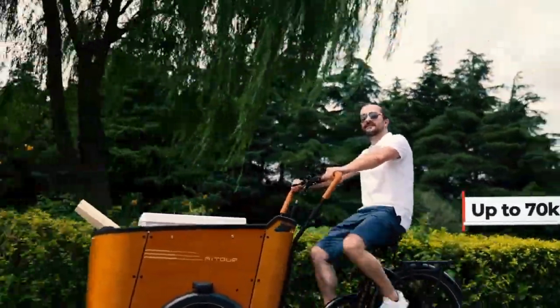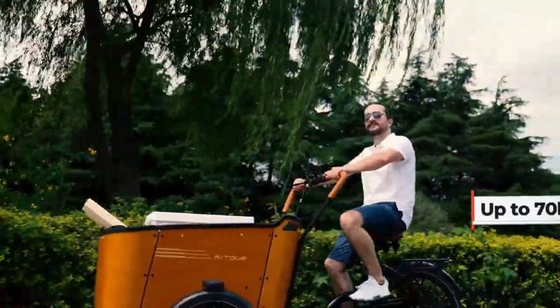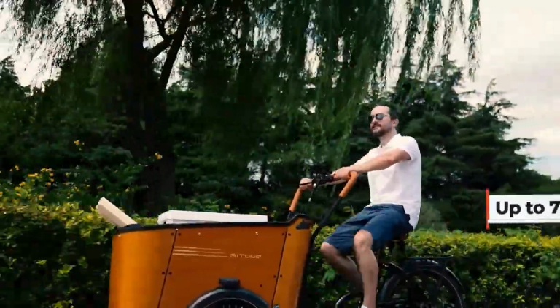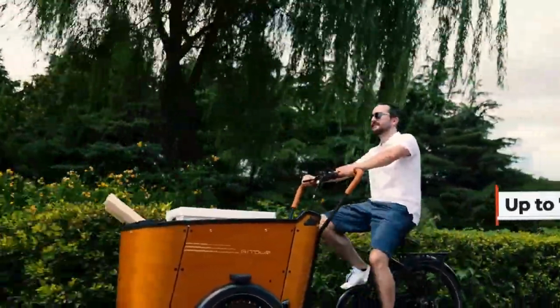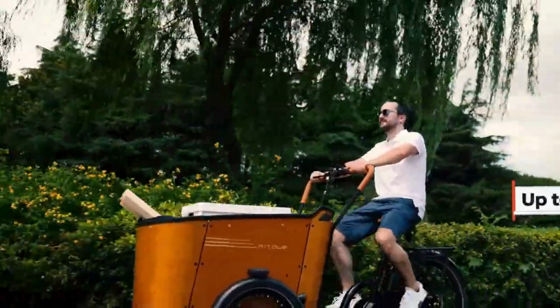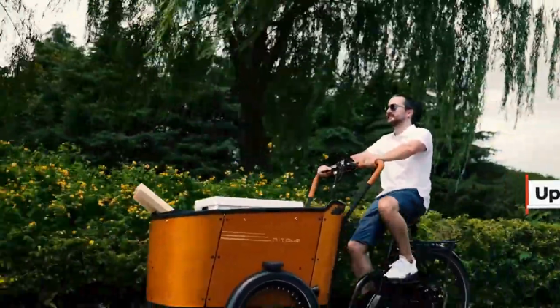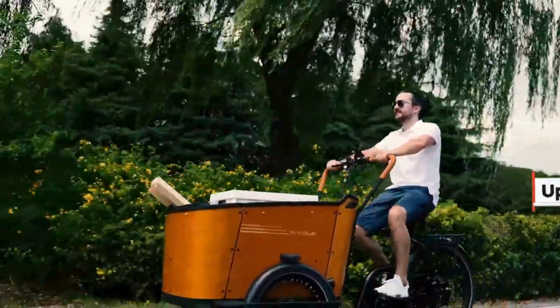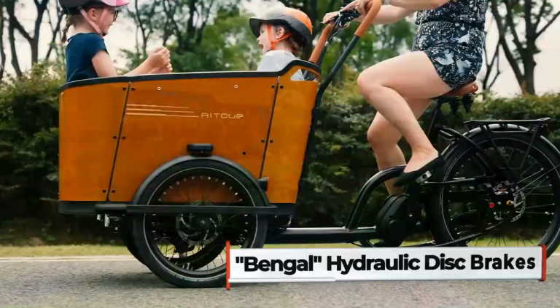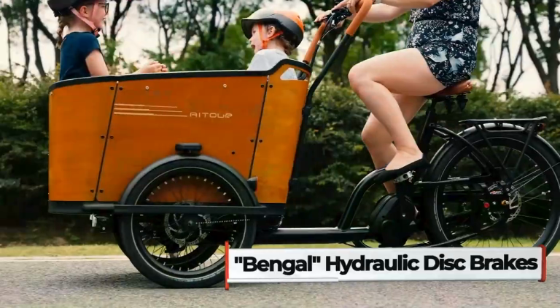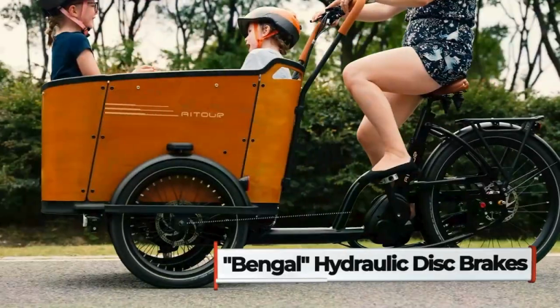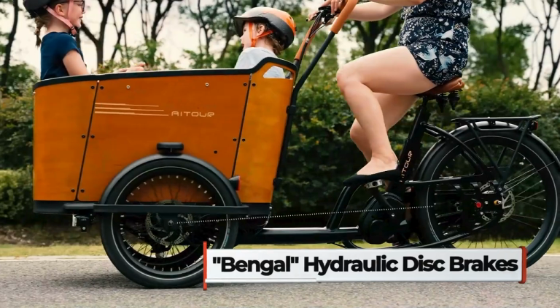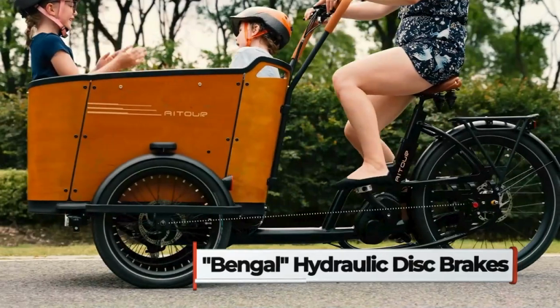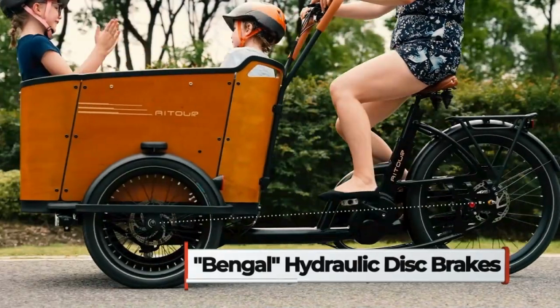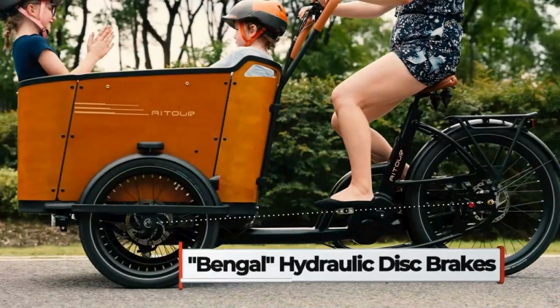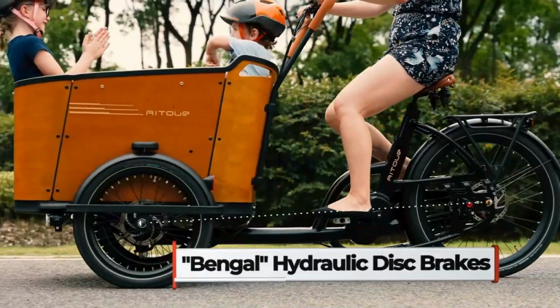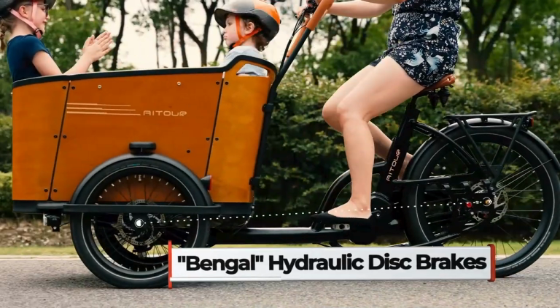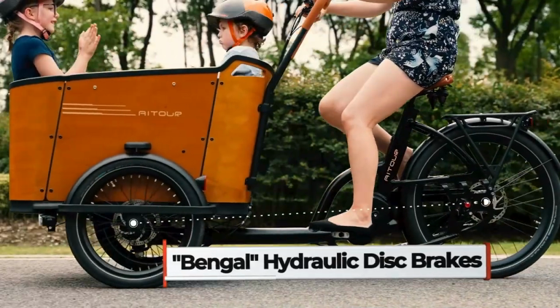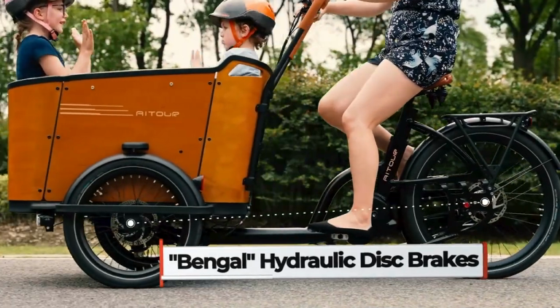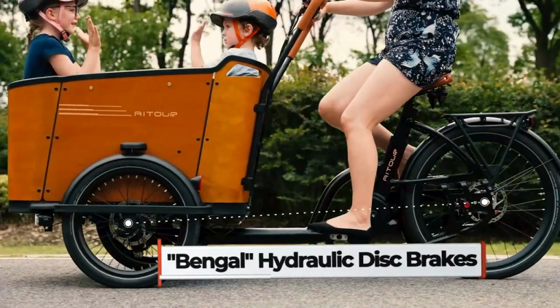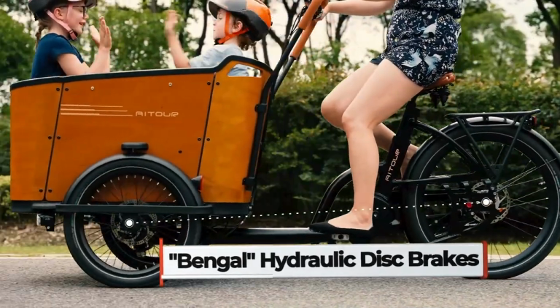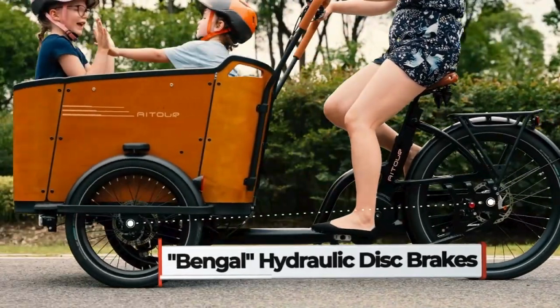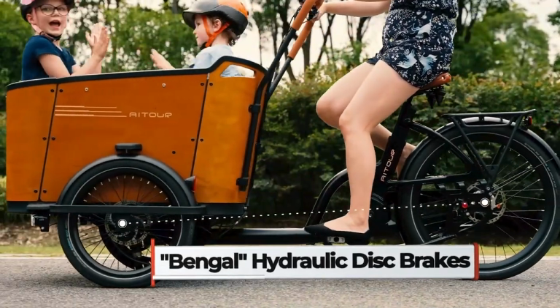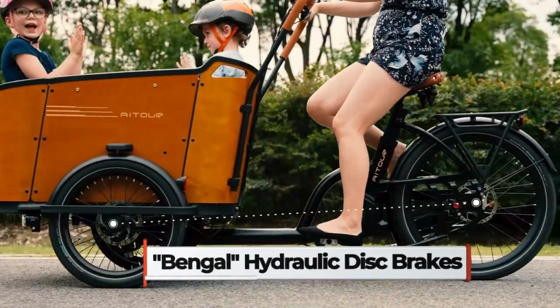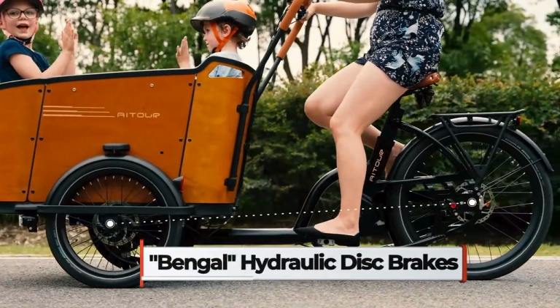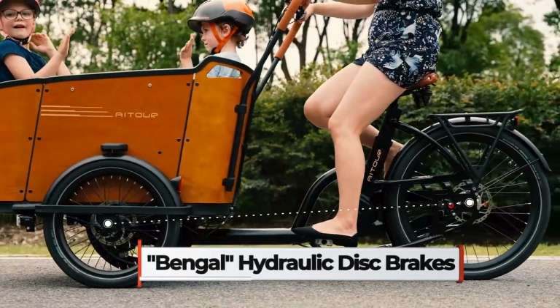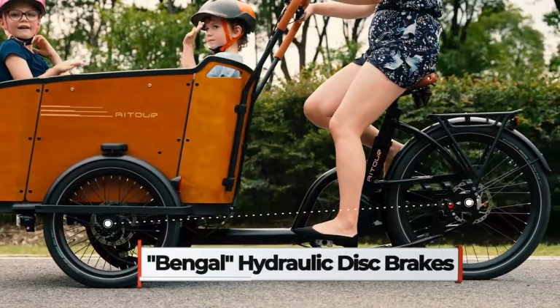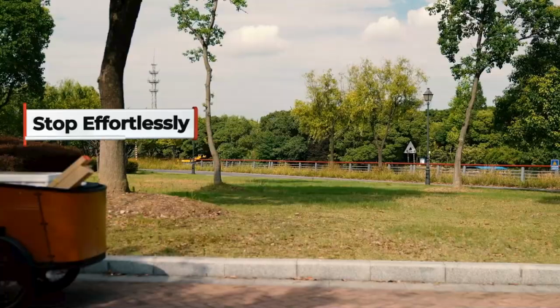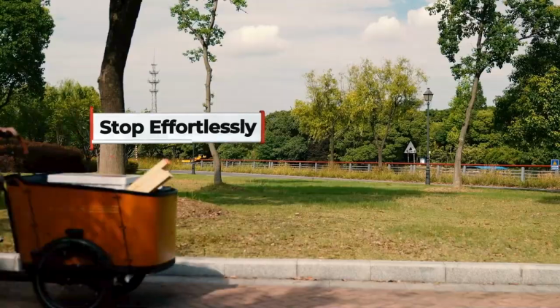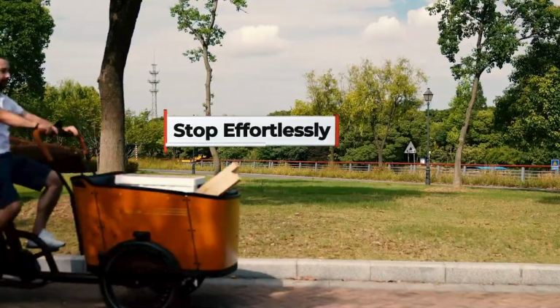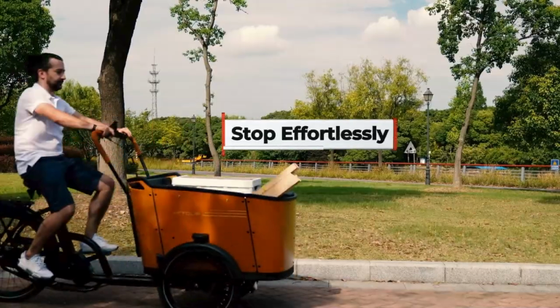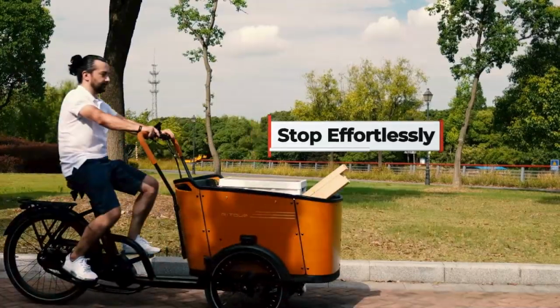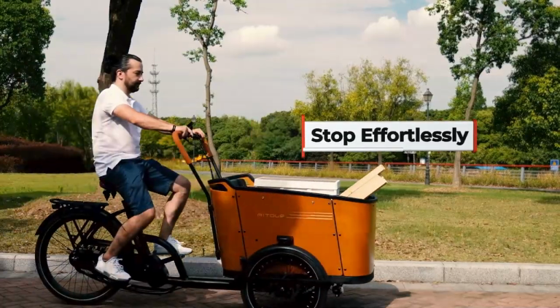The hydraulic disc brakes with a safety parking function allow you to stop your cargo bike quickly, gently, and safely.